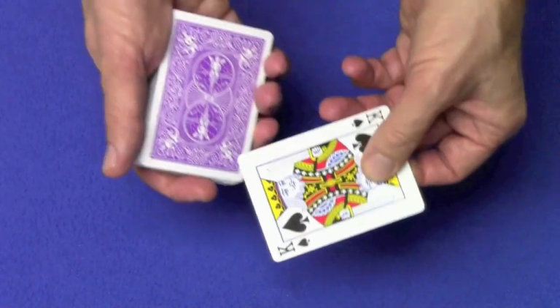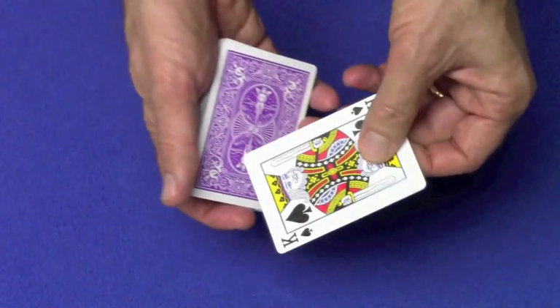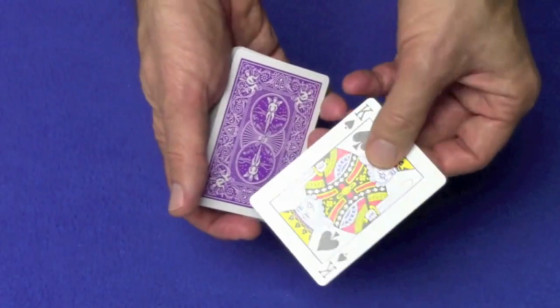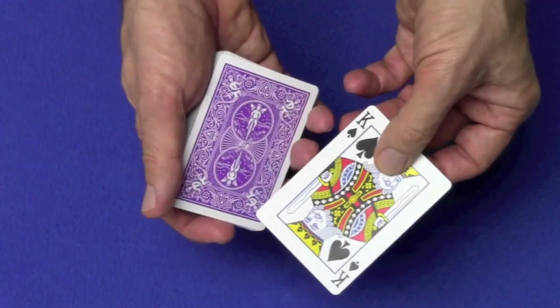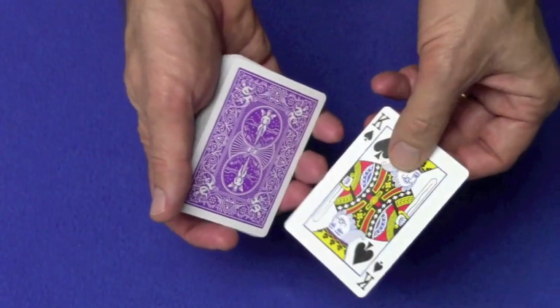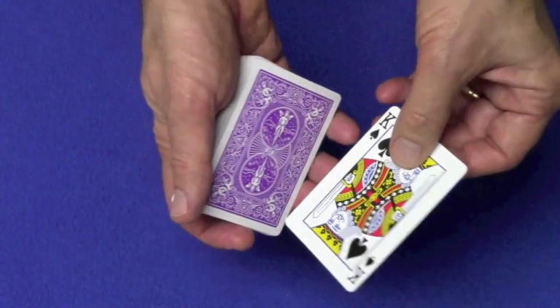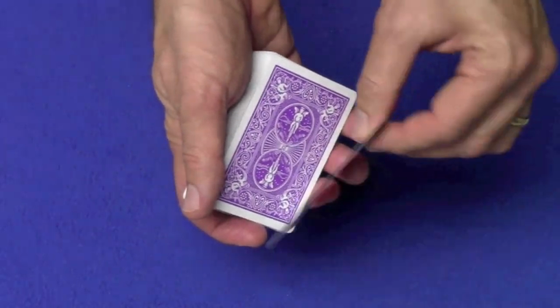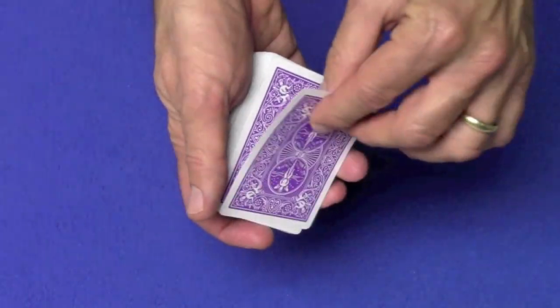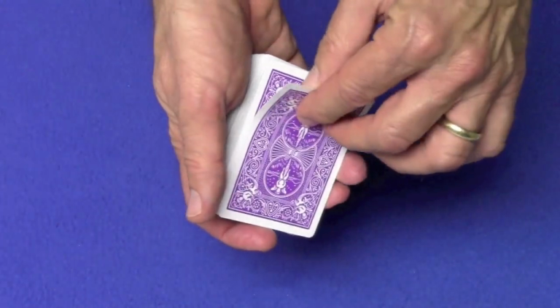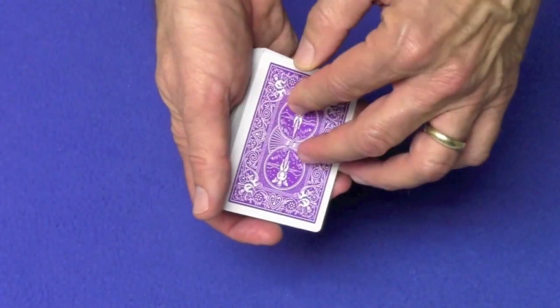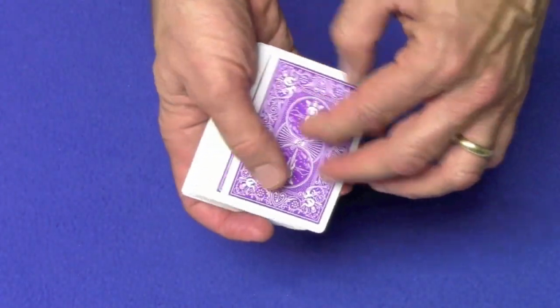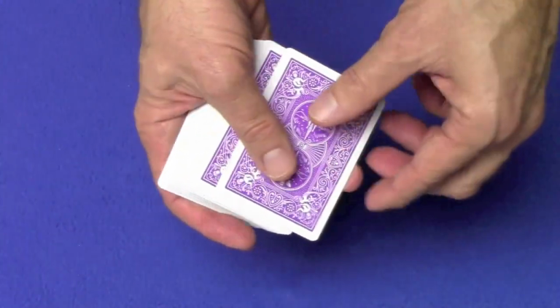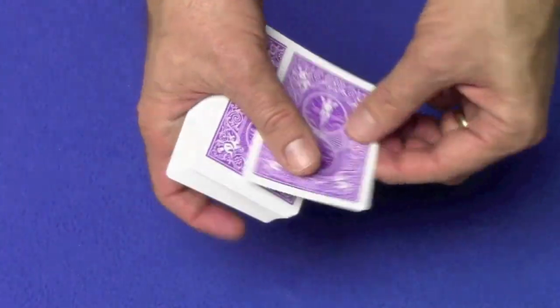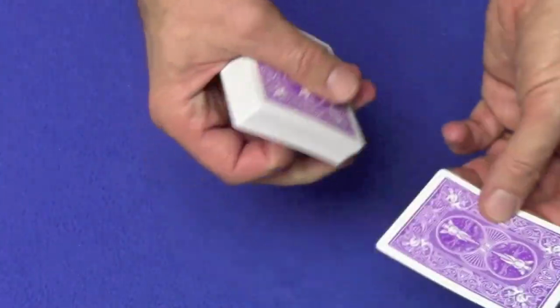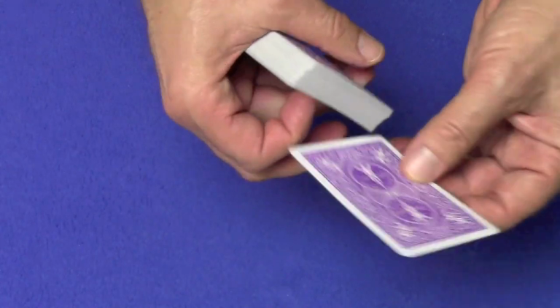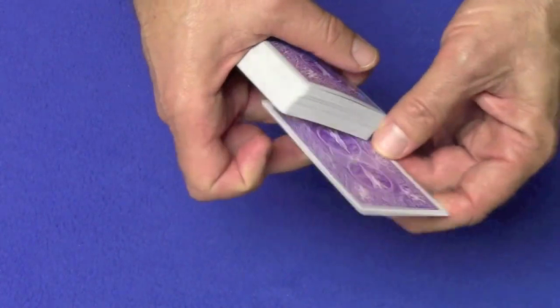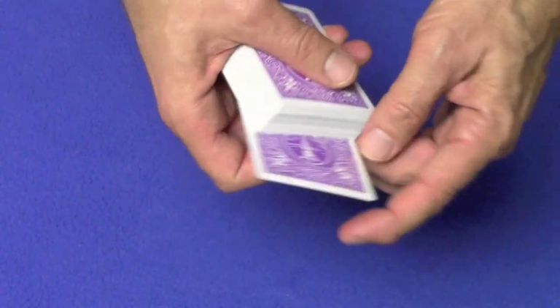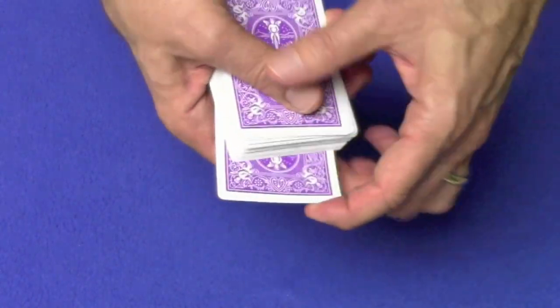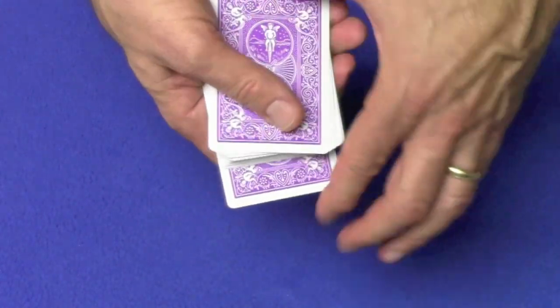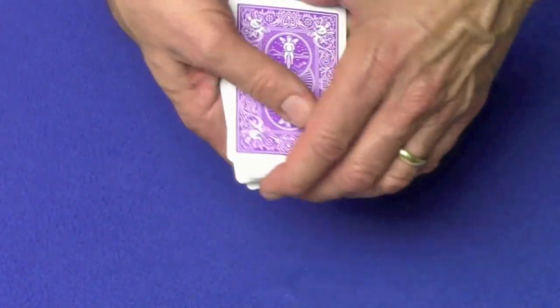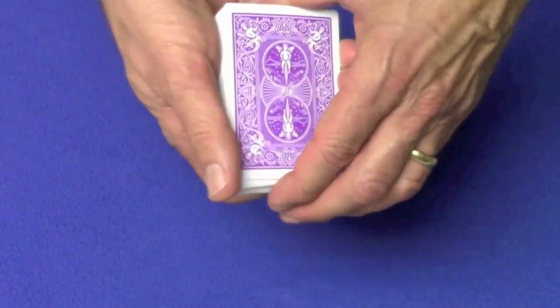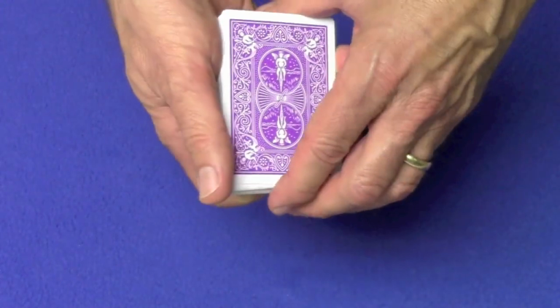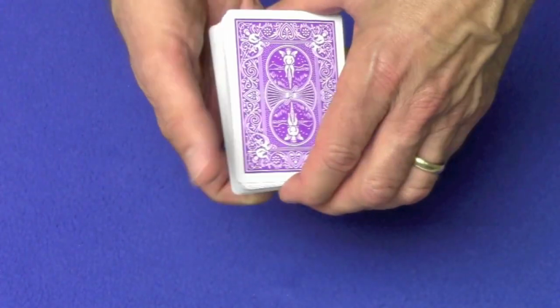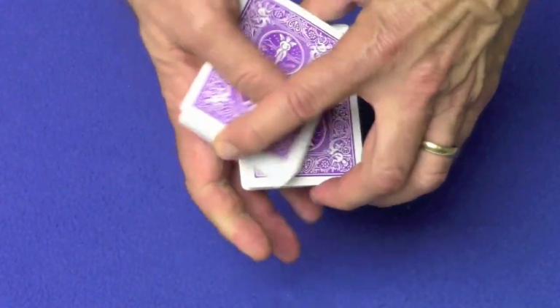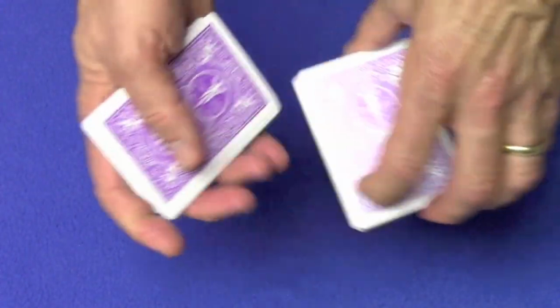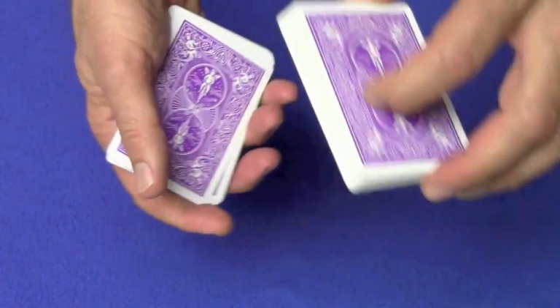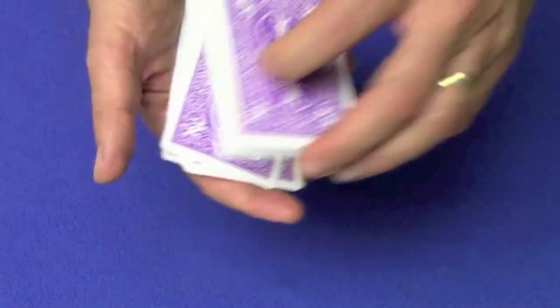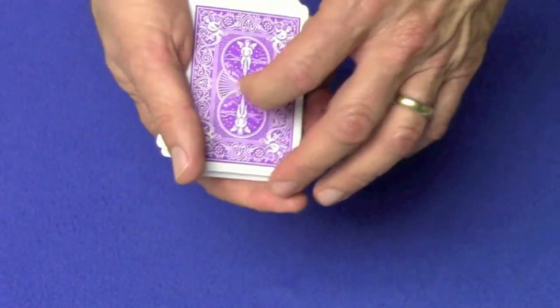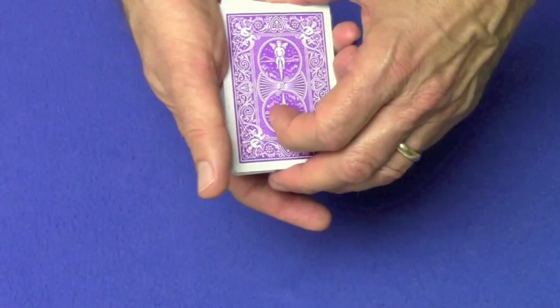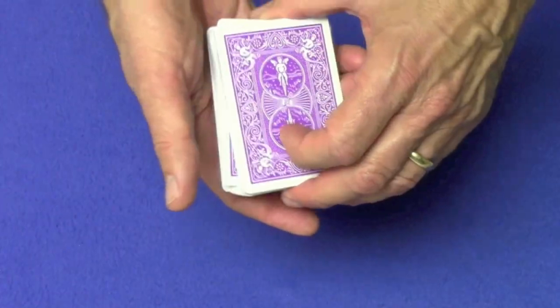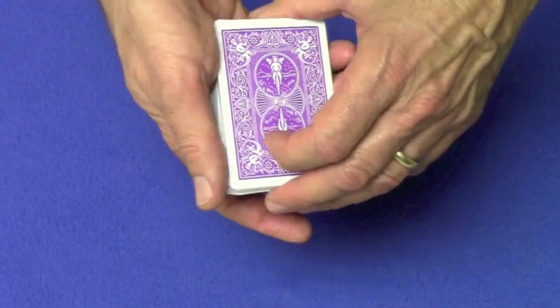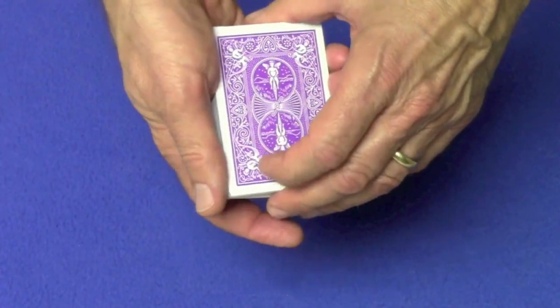You turn it over. Now you just set it right back on top of the deck or on the bottom of the deck, cut the cards, and you can do it again.